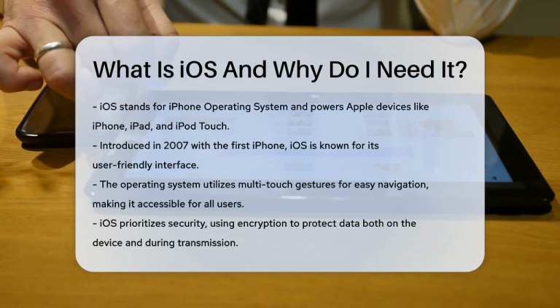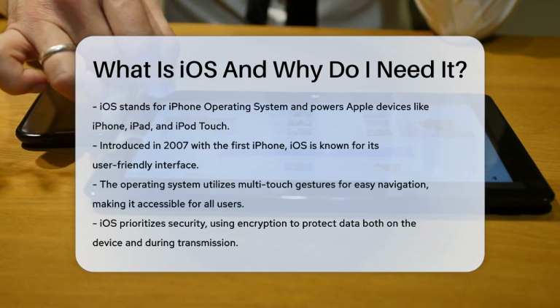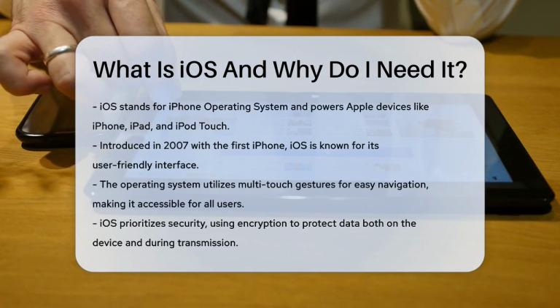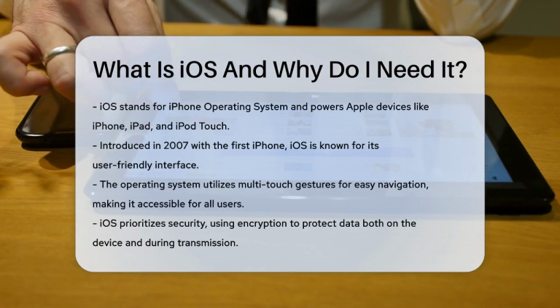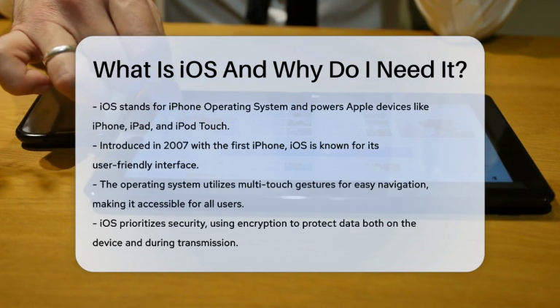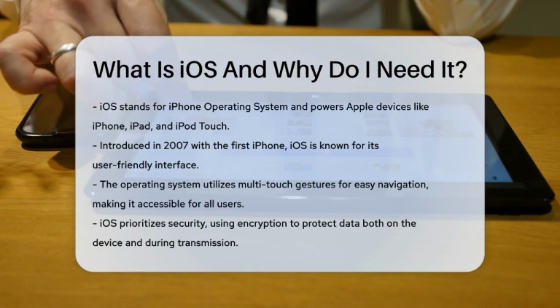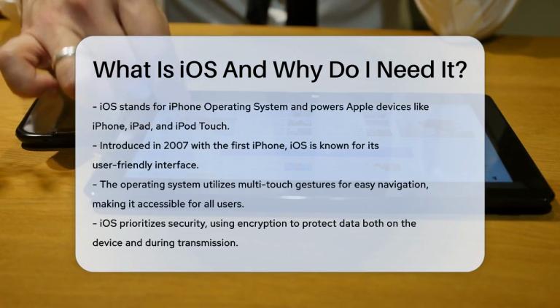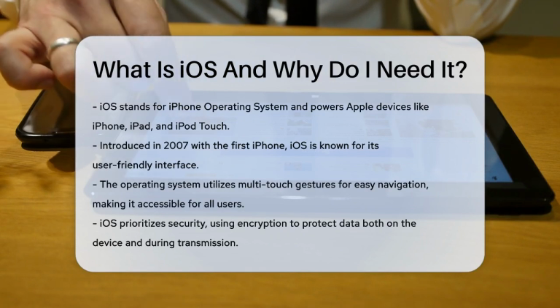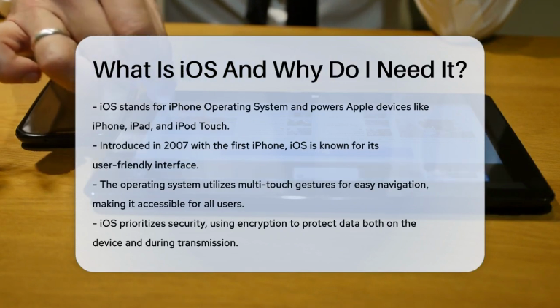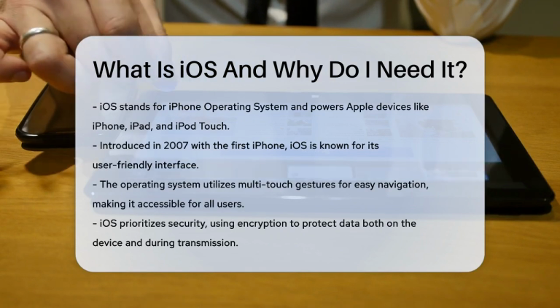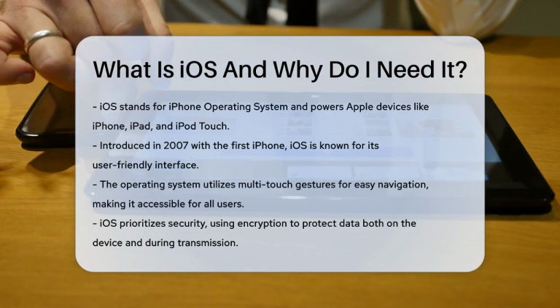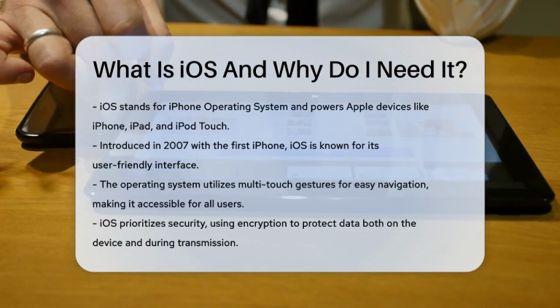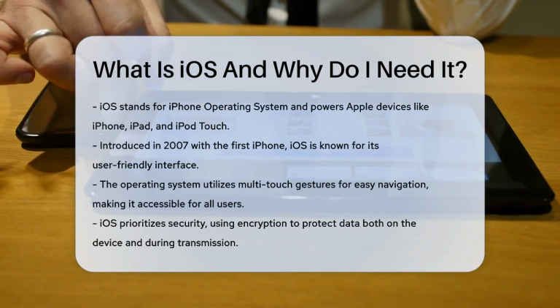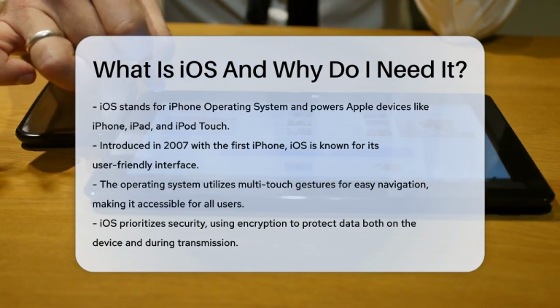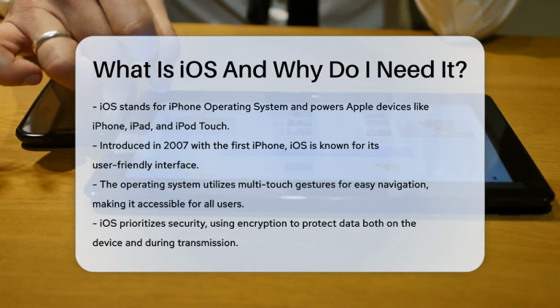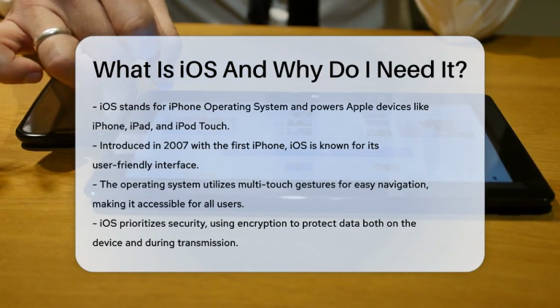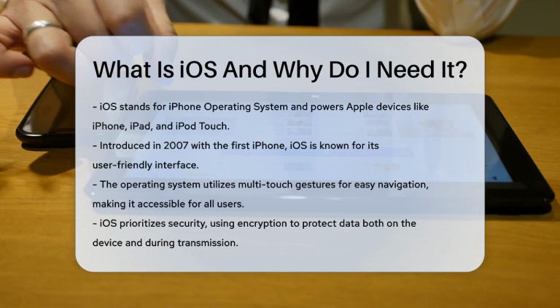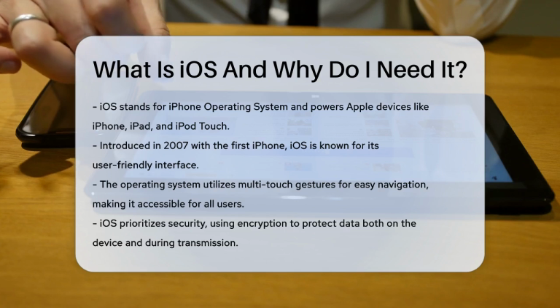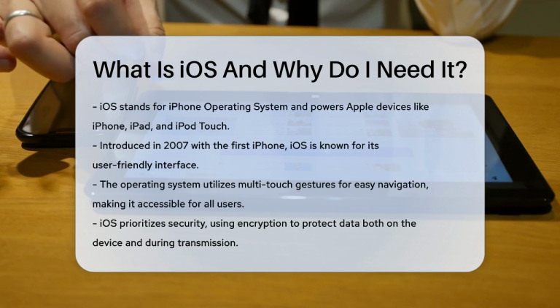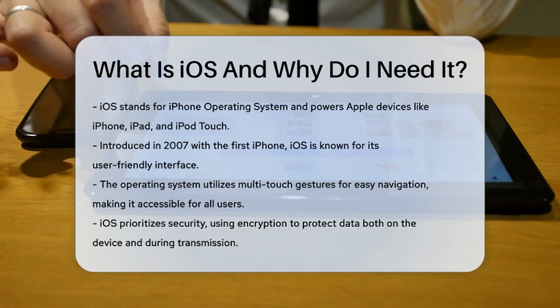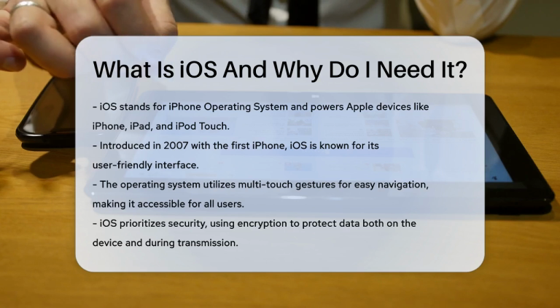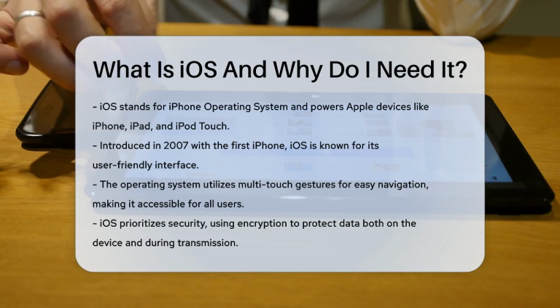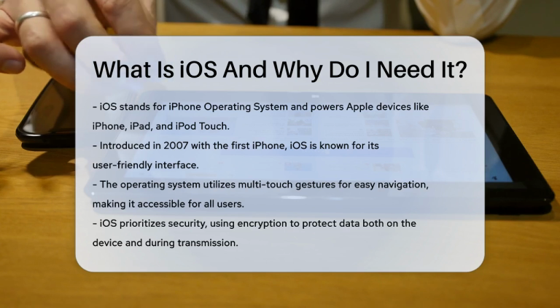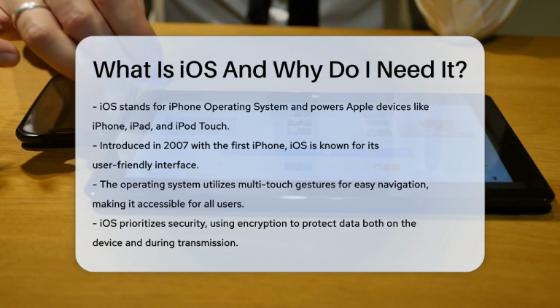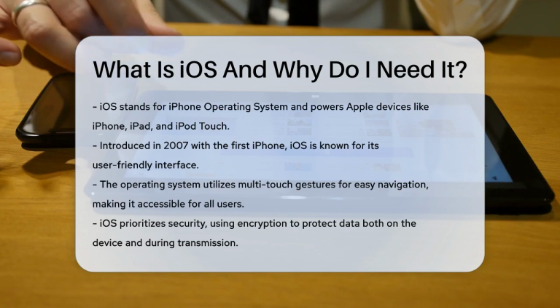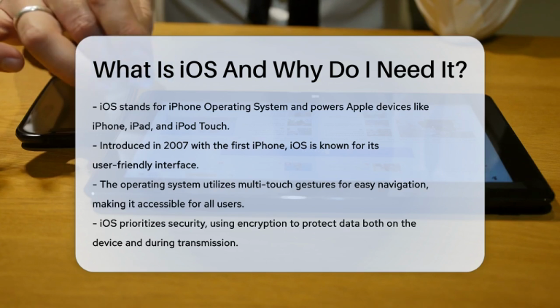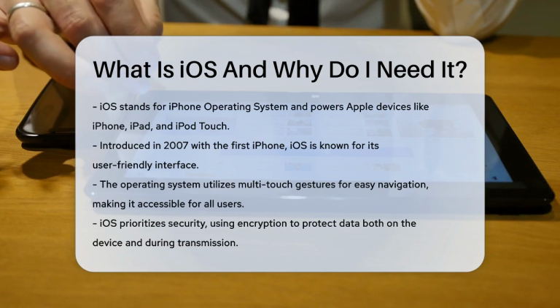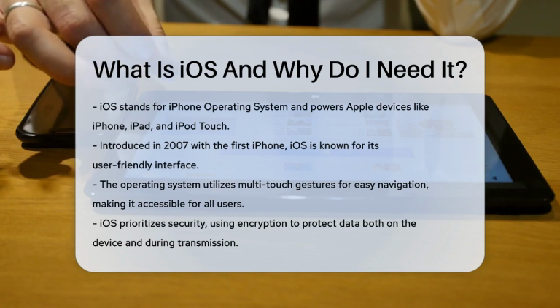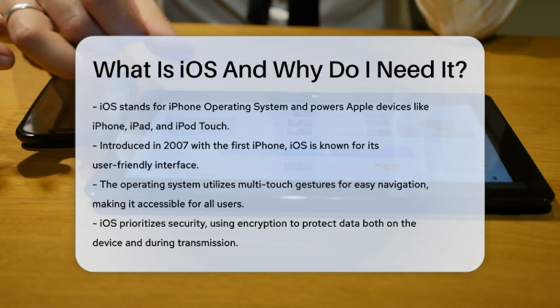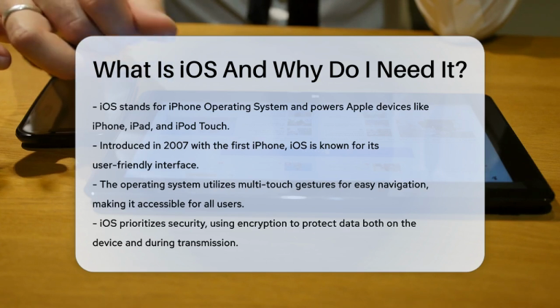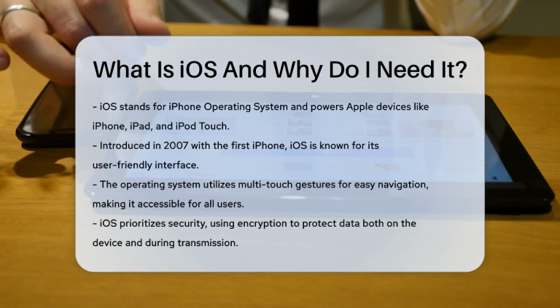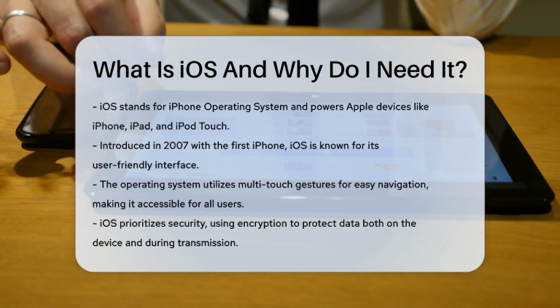iOS, or iPhone Operating System, is the software that powers Apple's devices like the iPhone, iPad, and iPod Touch.